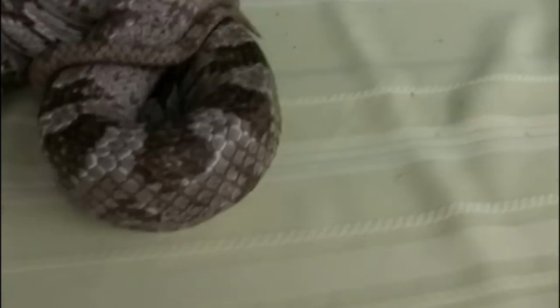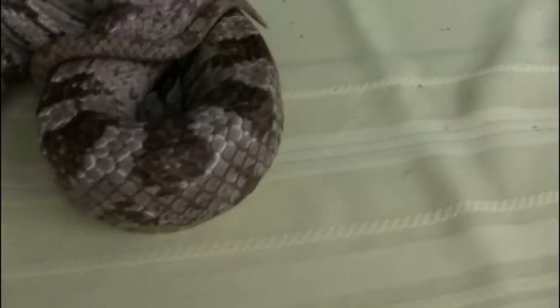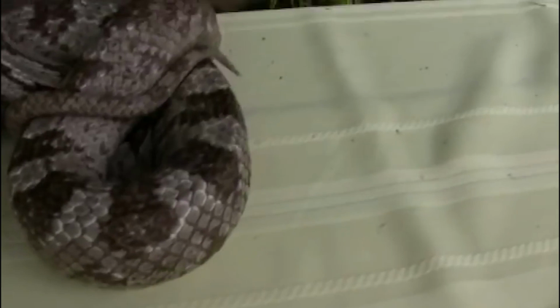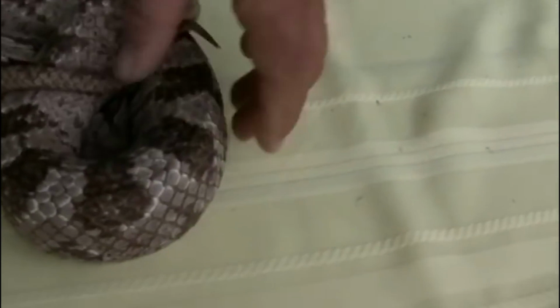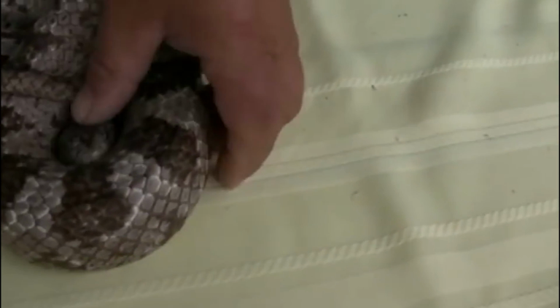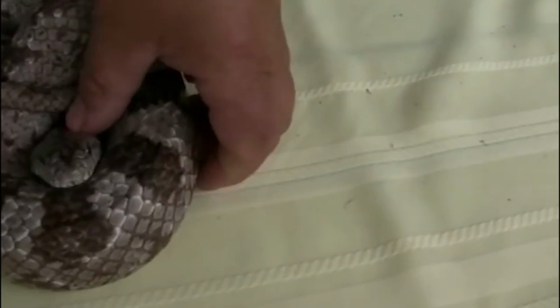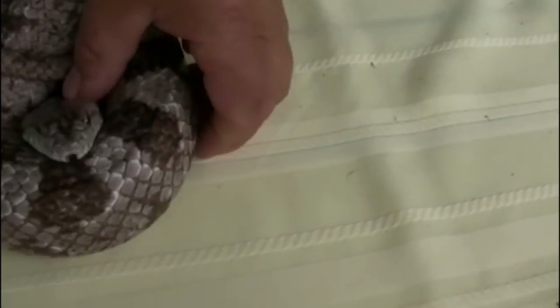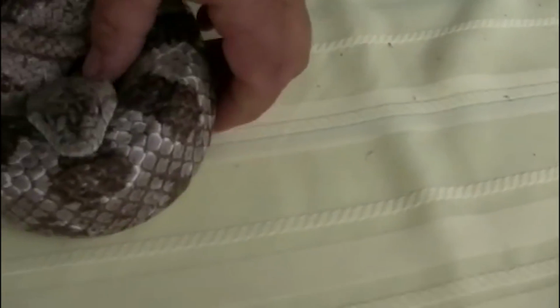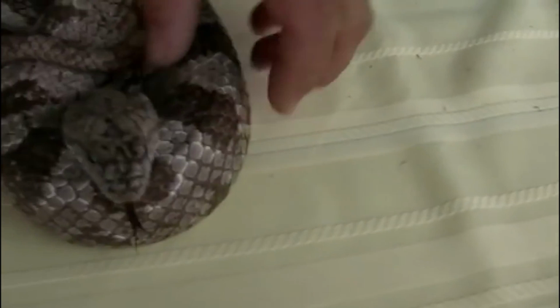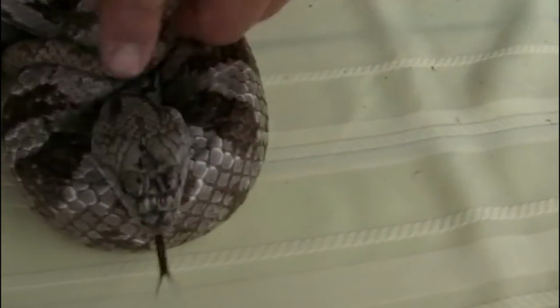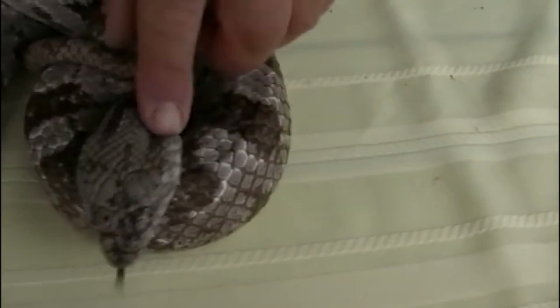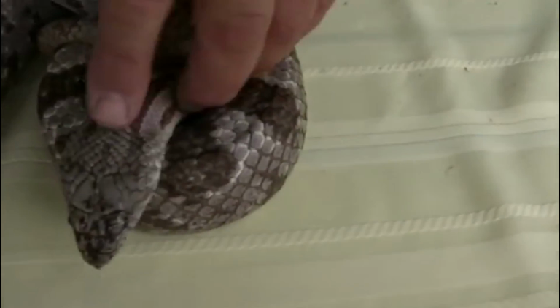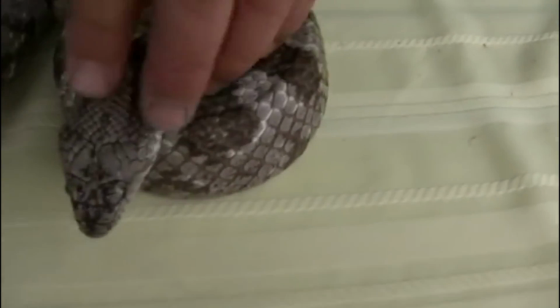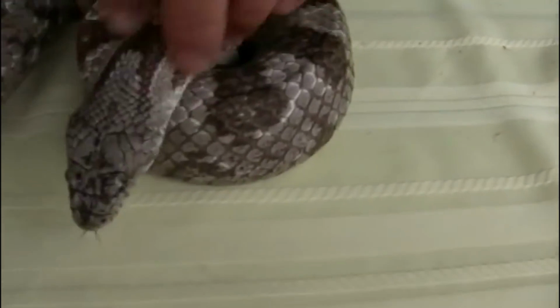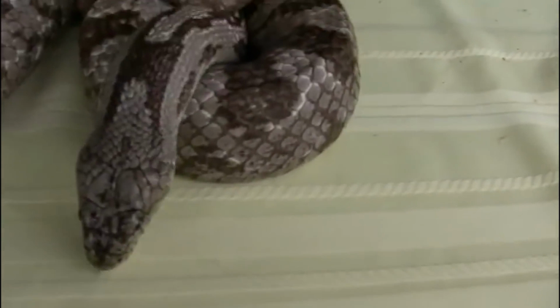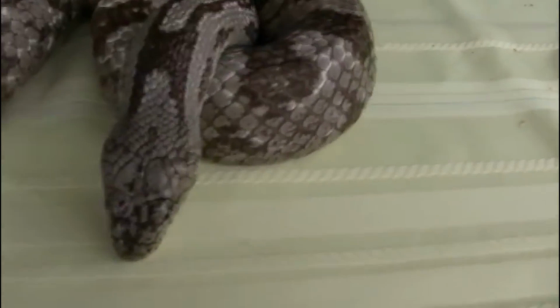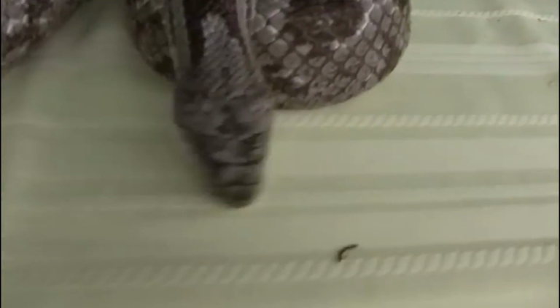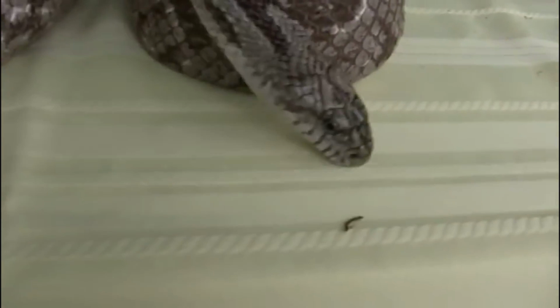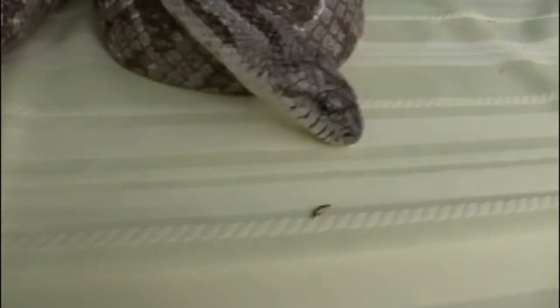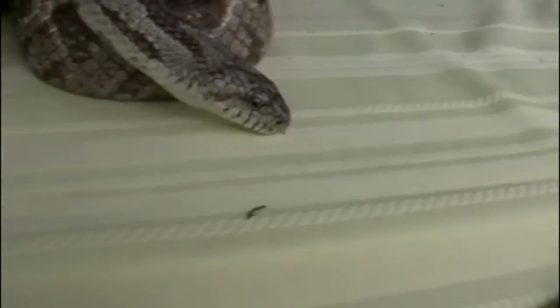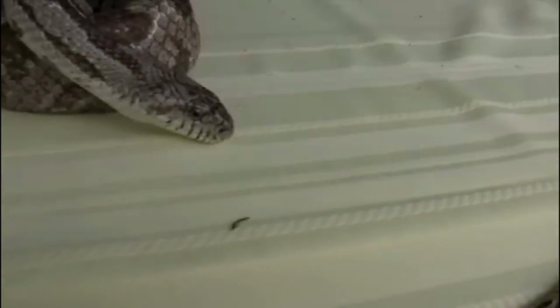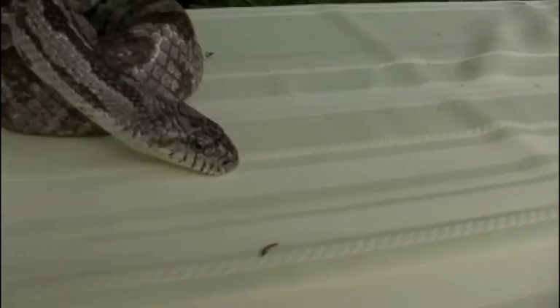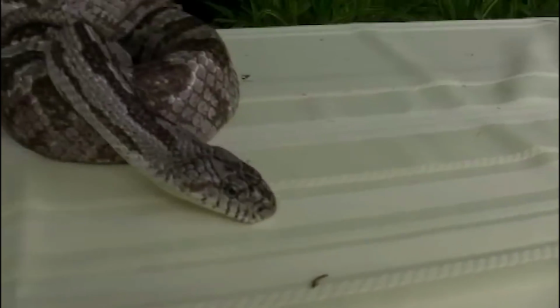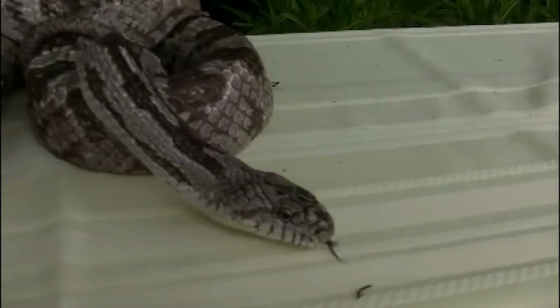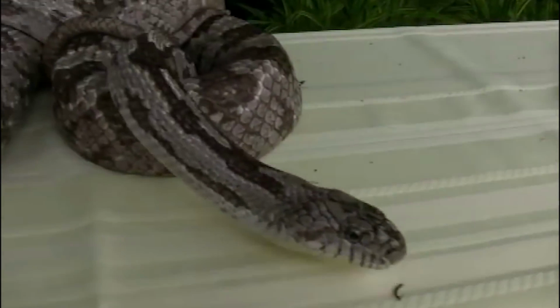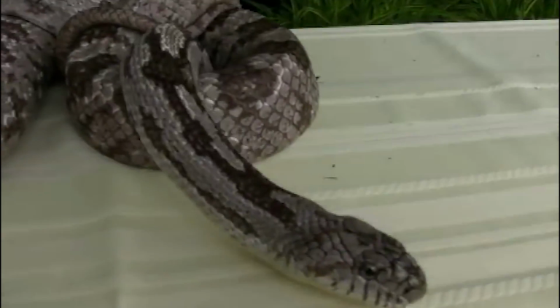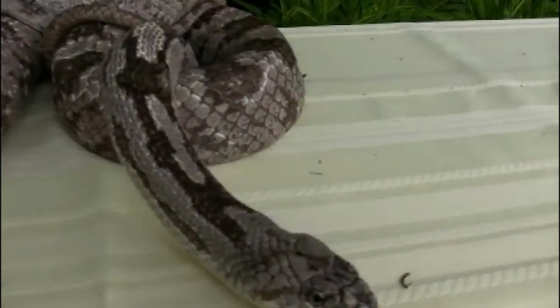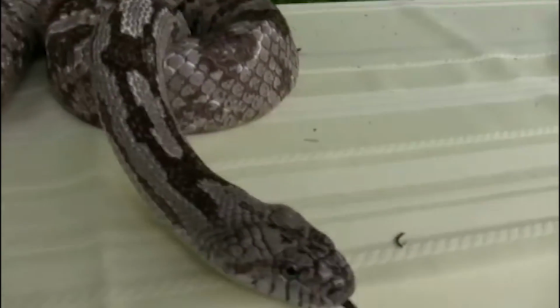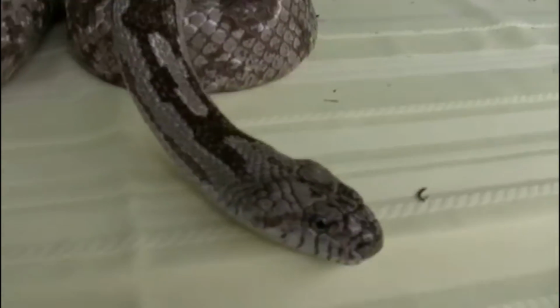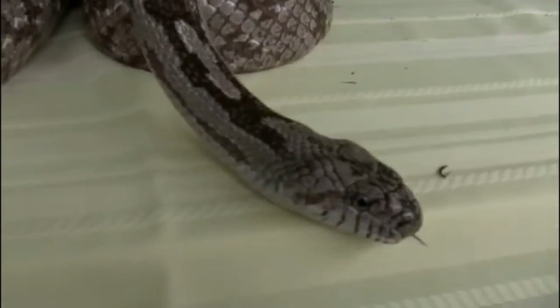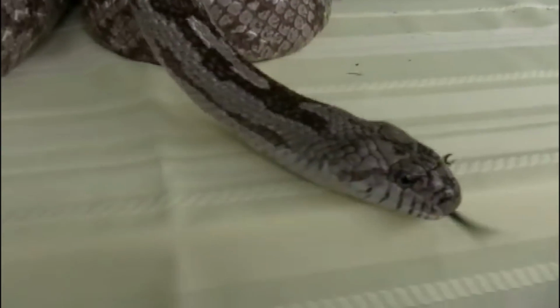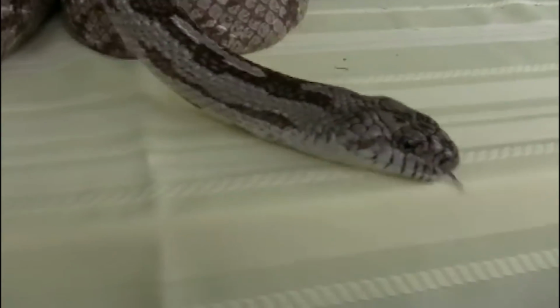So this is a gray rat snake — an example of what the size of the black rat will be and what the juvenile pattern looks like.